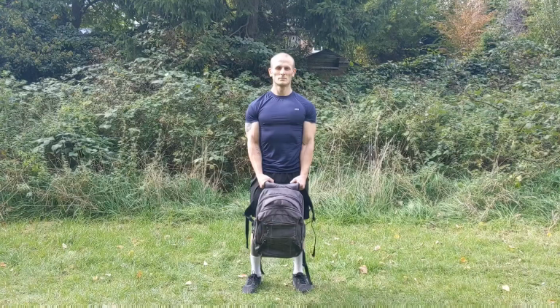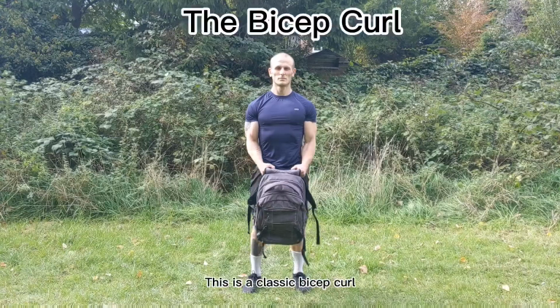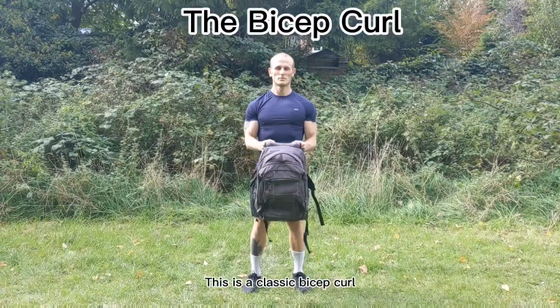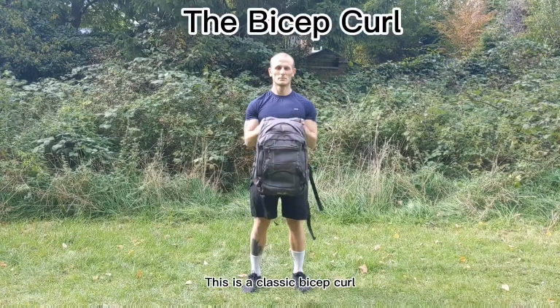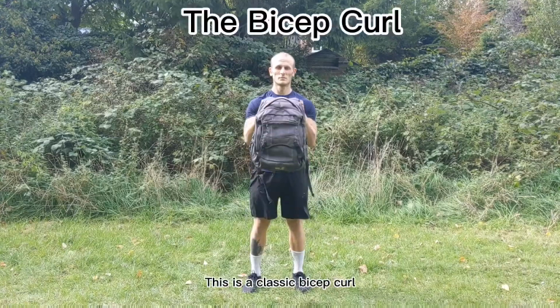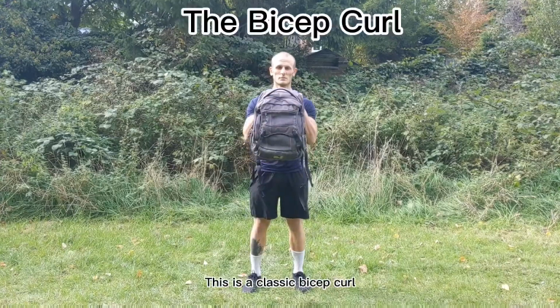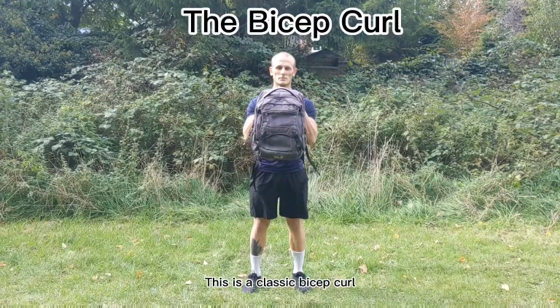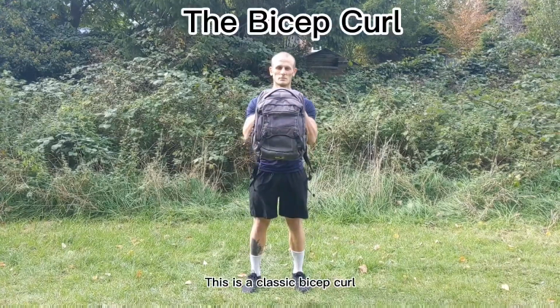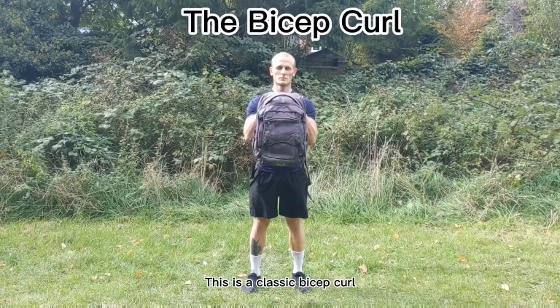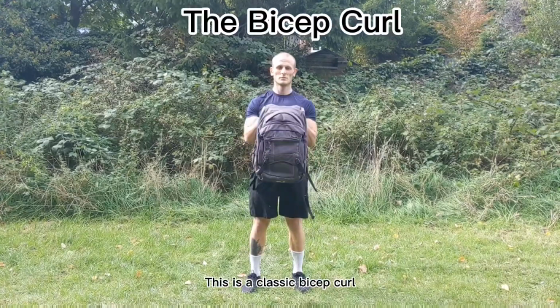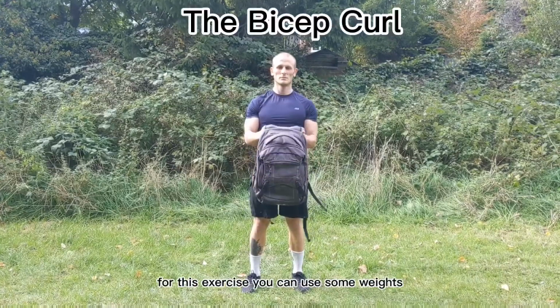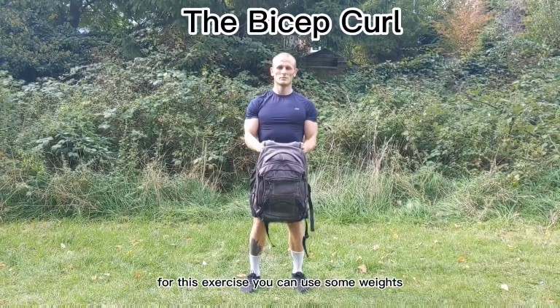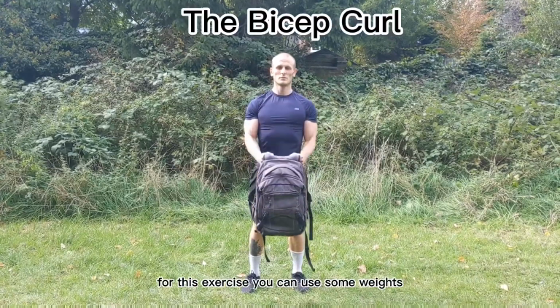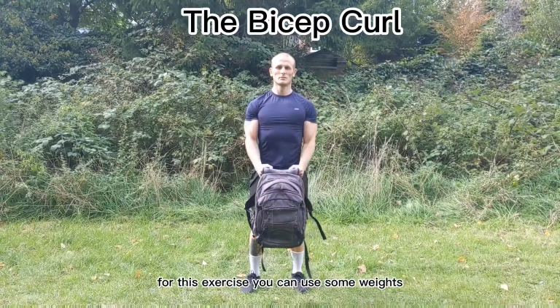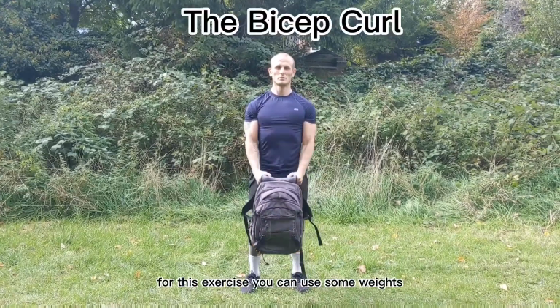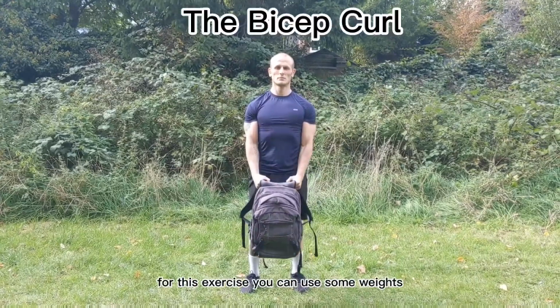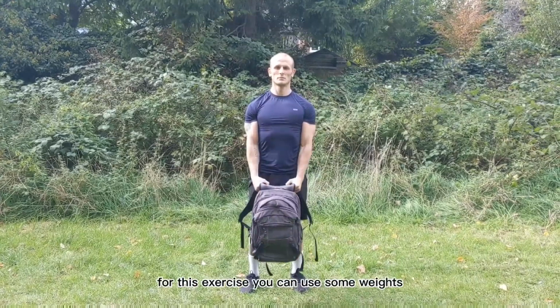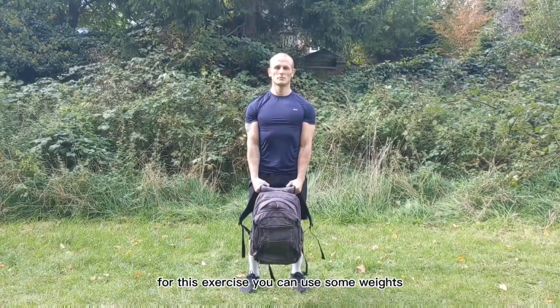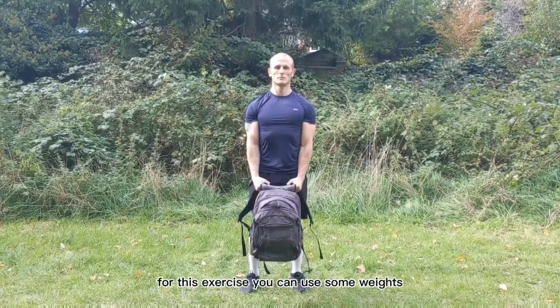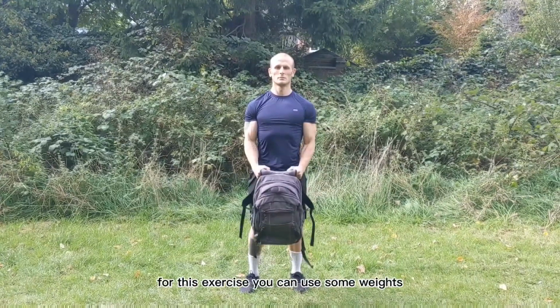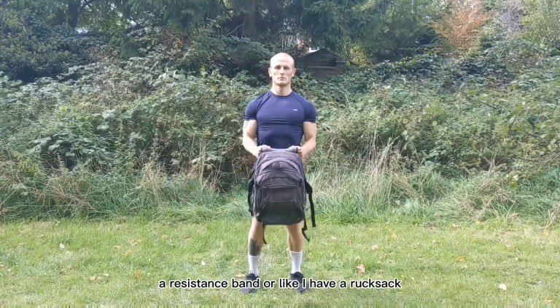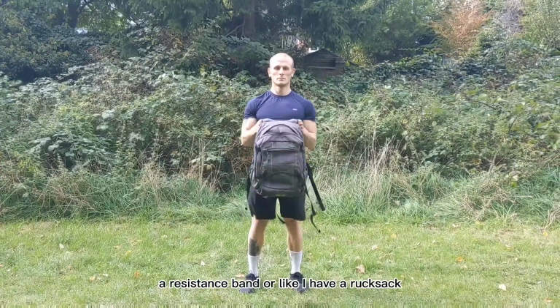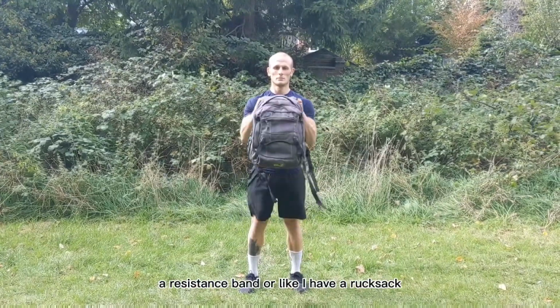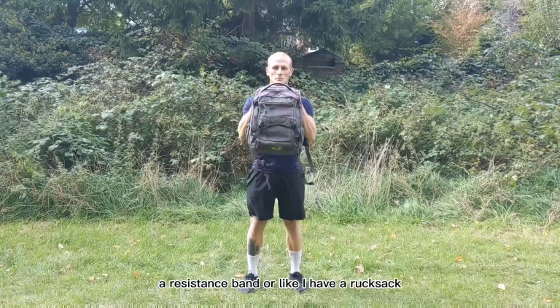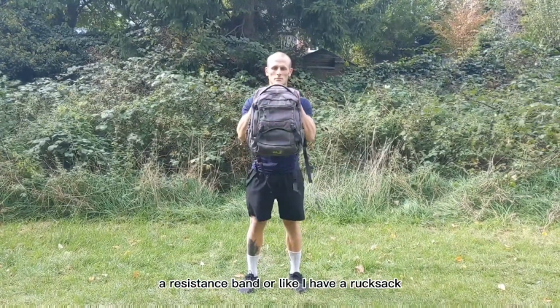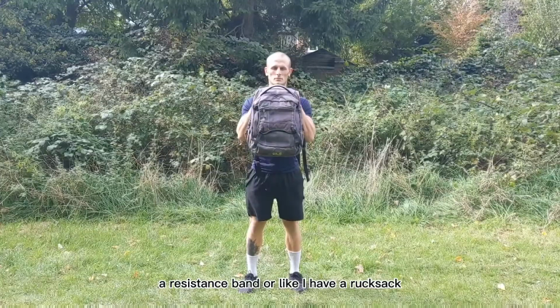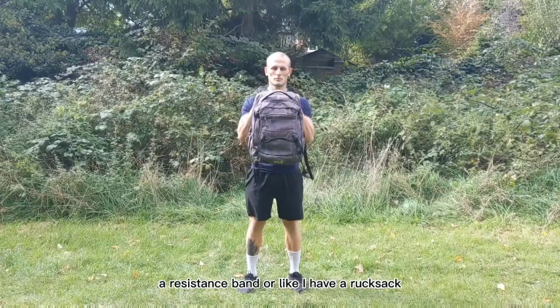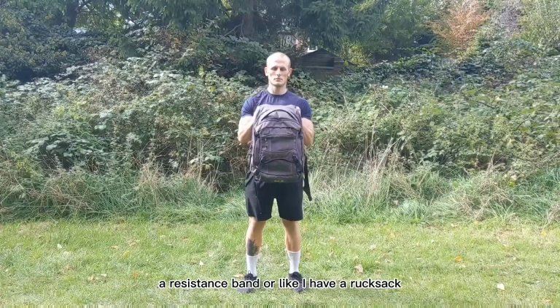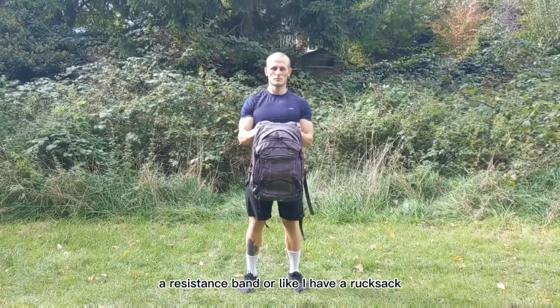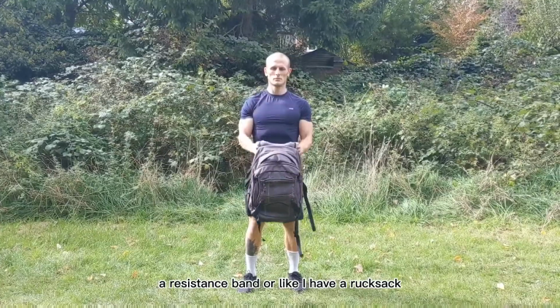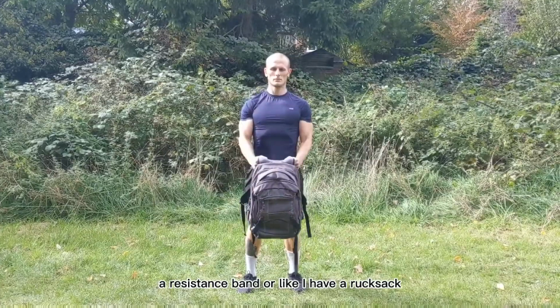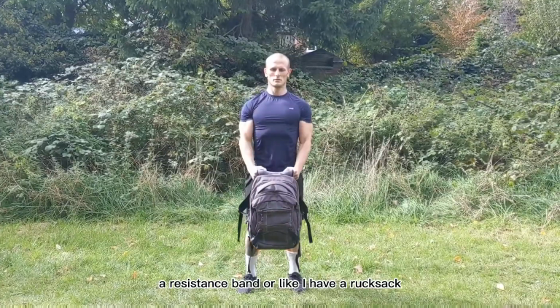This is a classic bicep curl. For this exercise you can use some weights, a resistance band, or like I have, a rucksack.